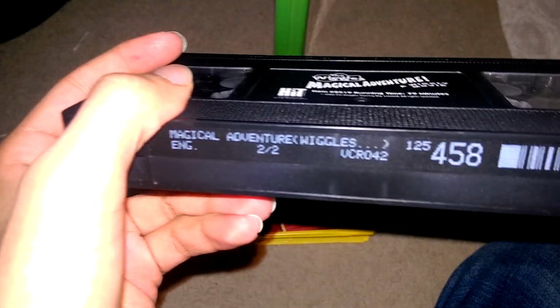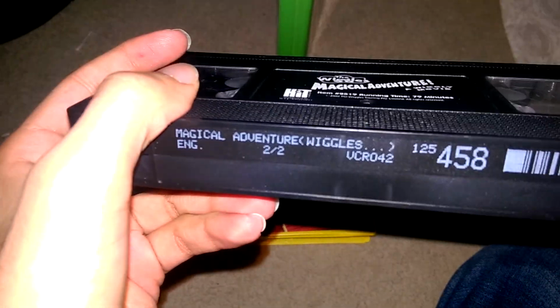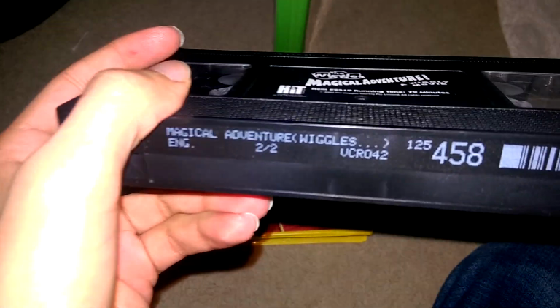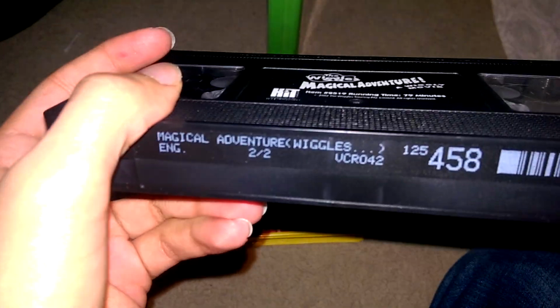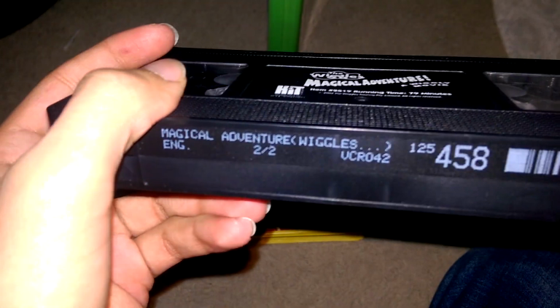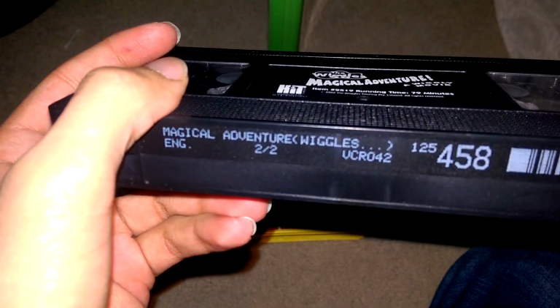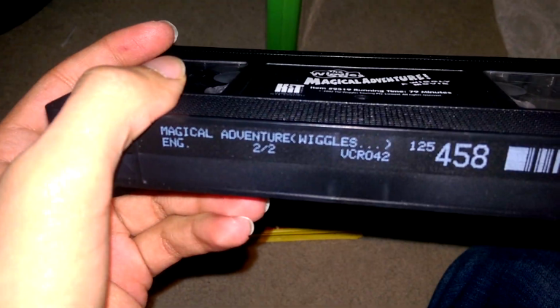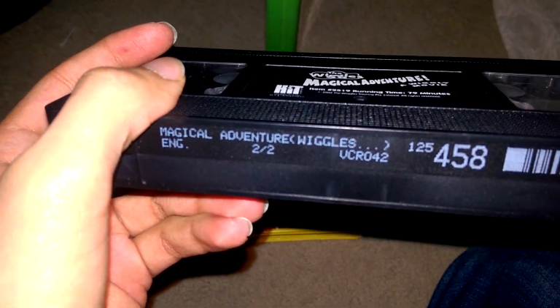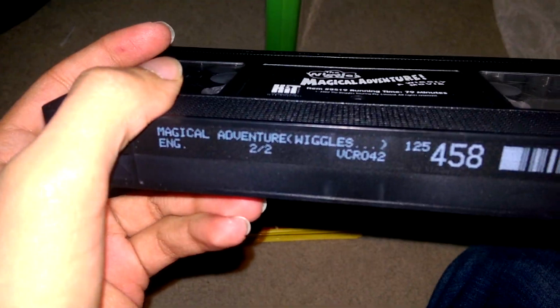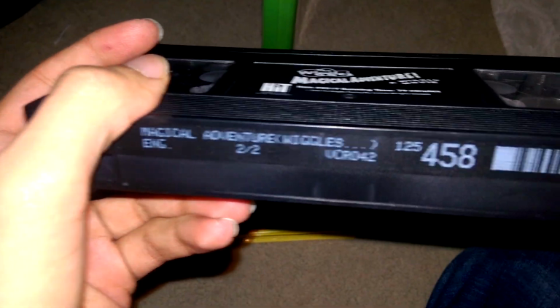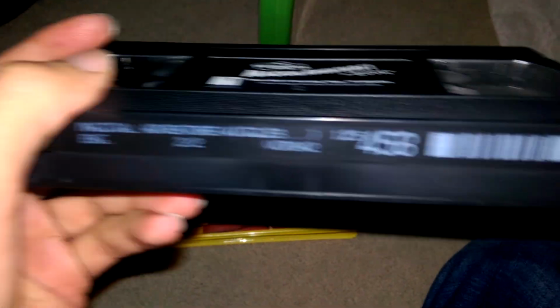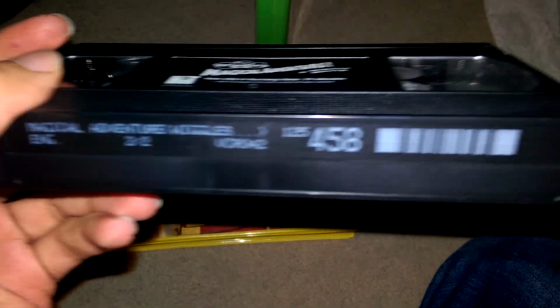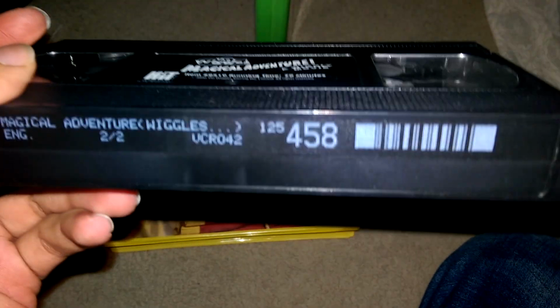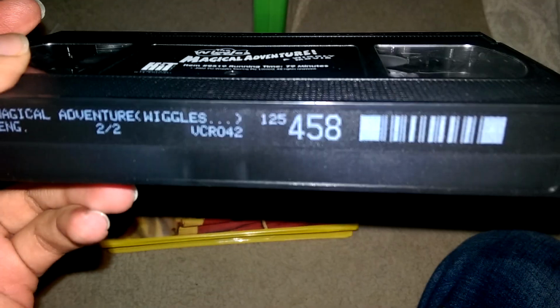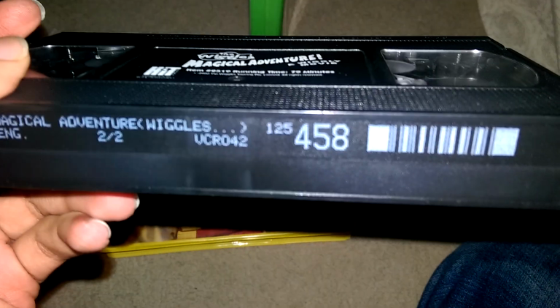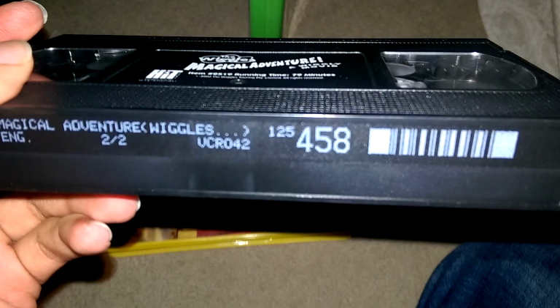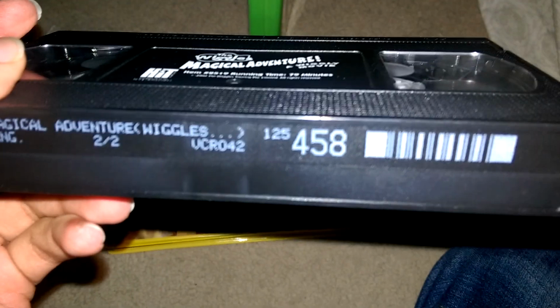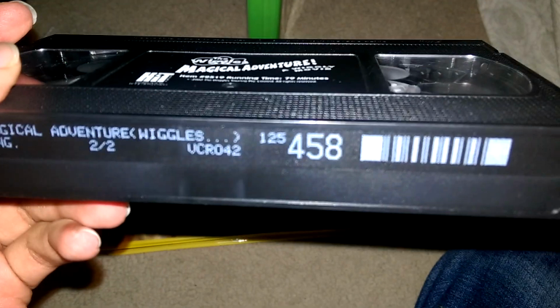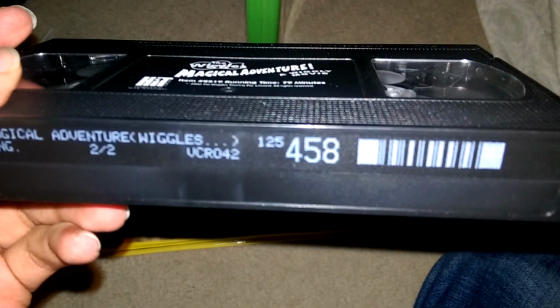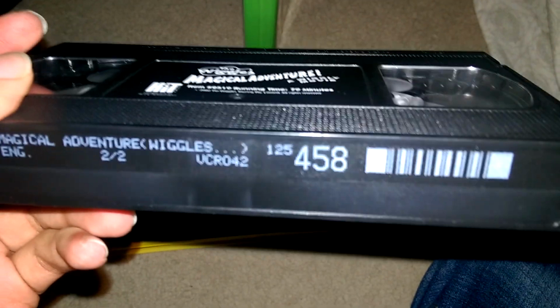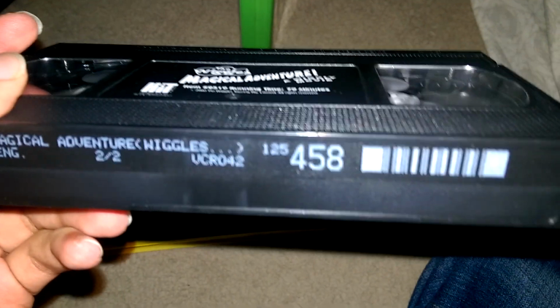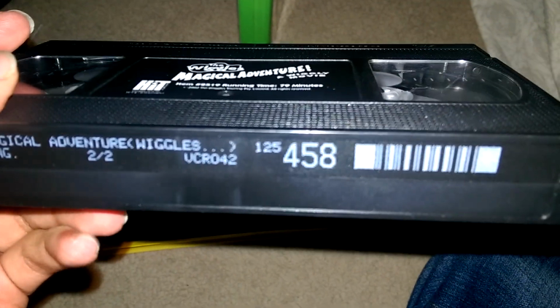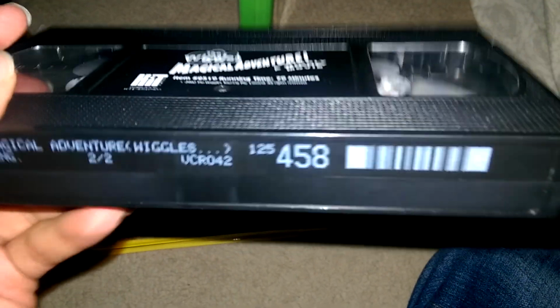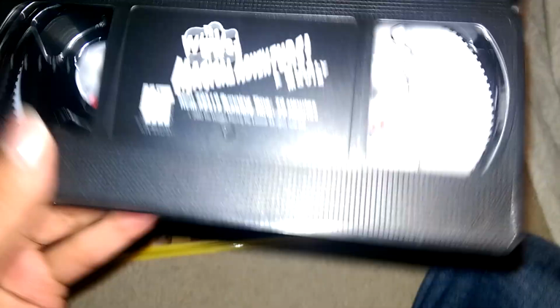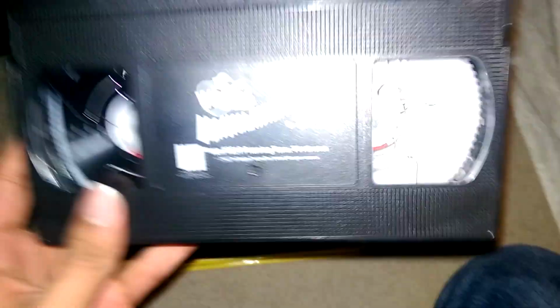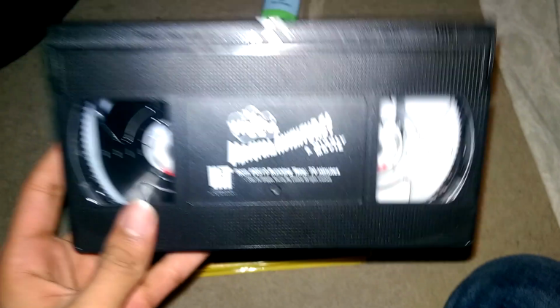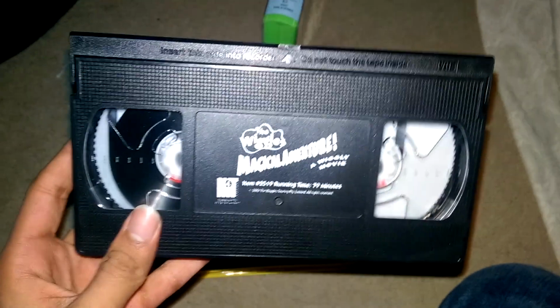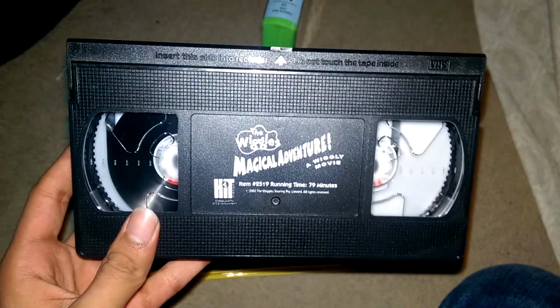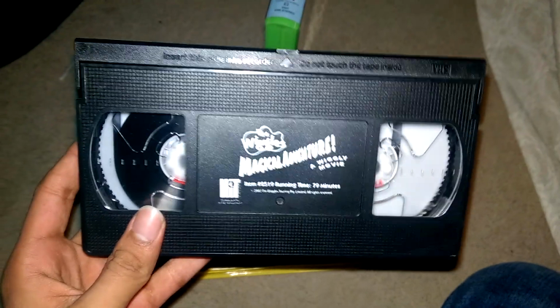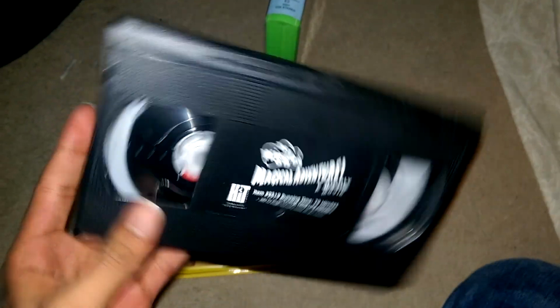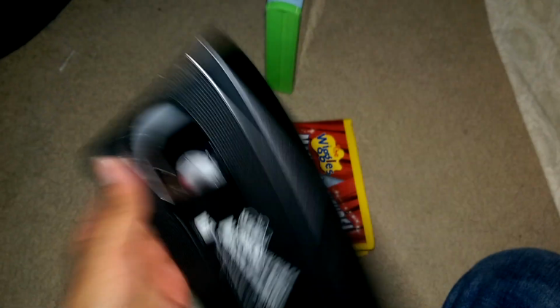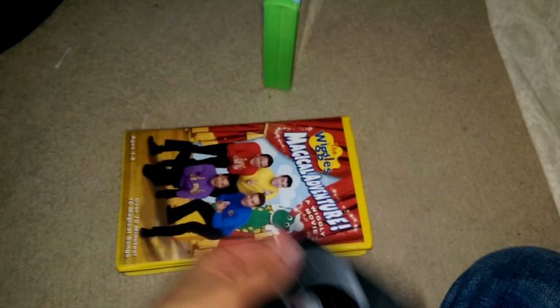Print date is February 2nd, 2002, sign label 458.